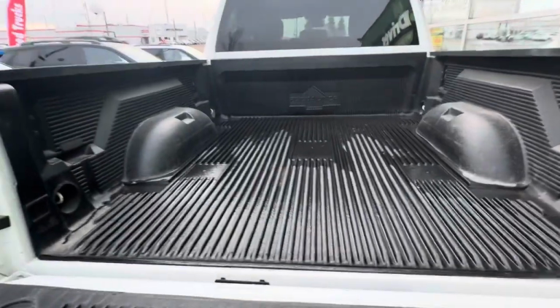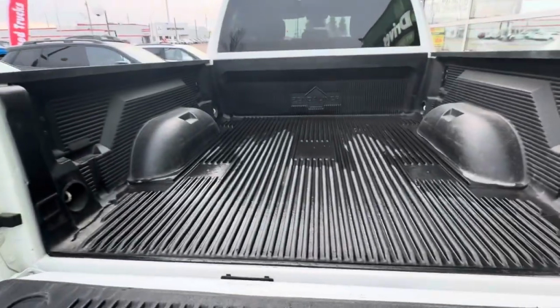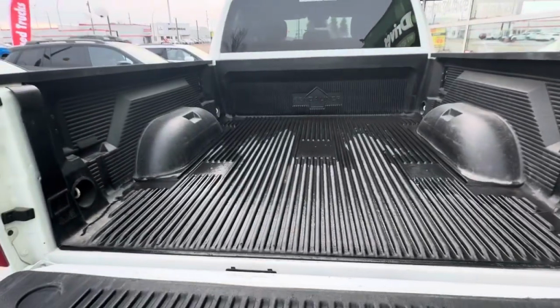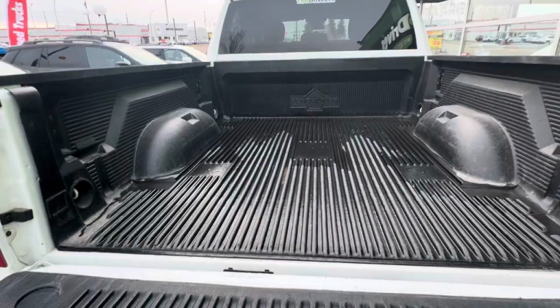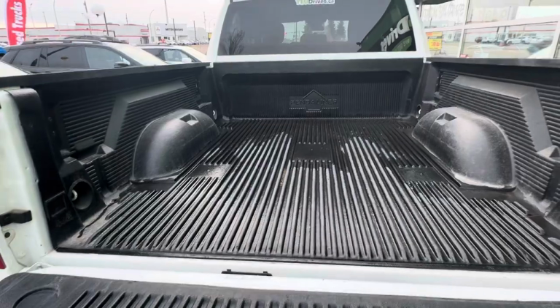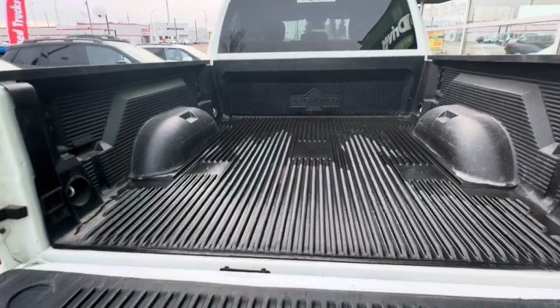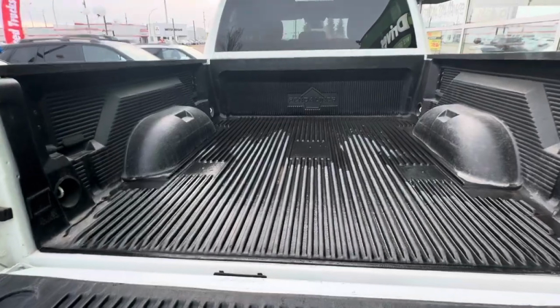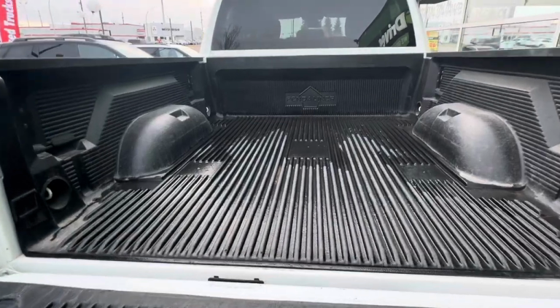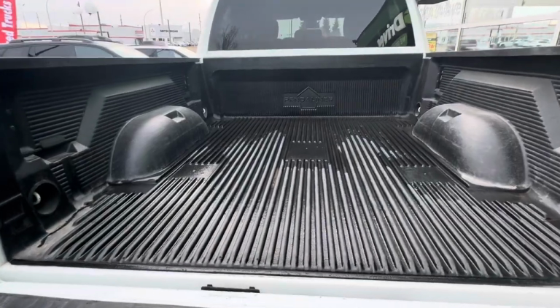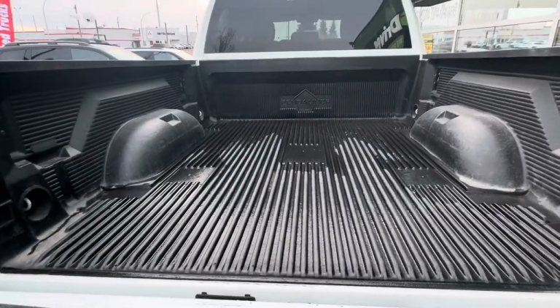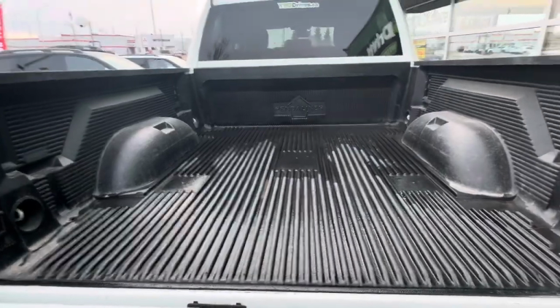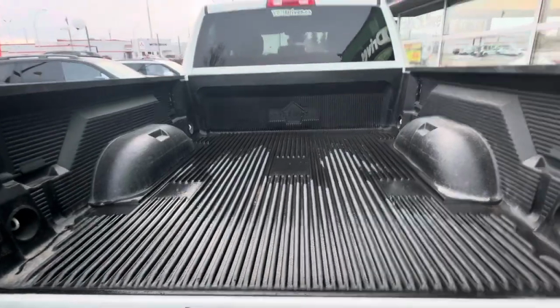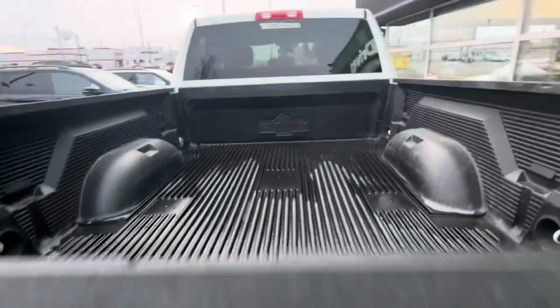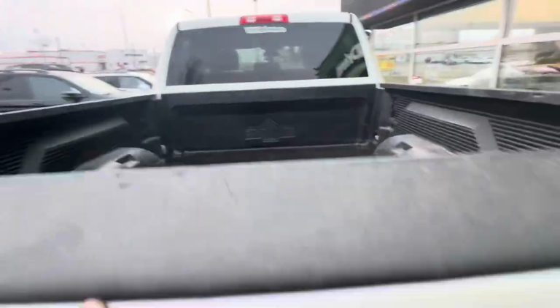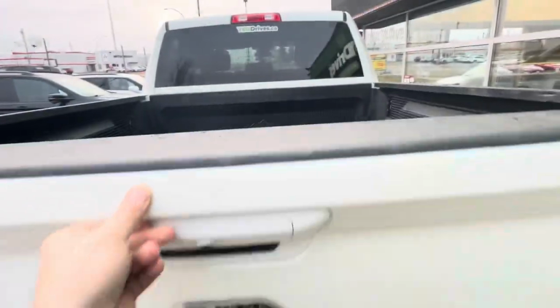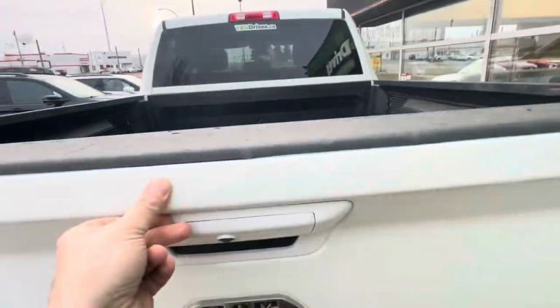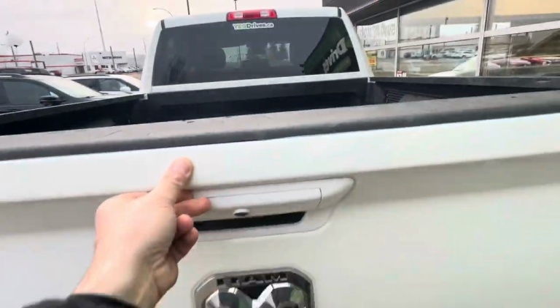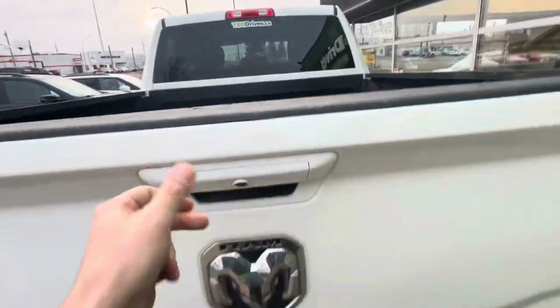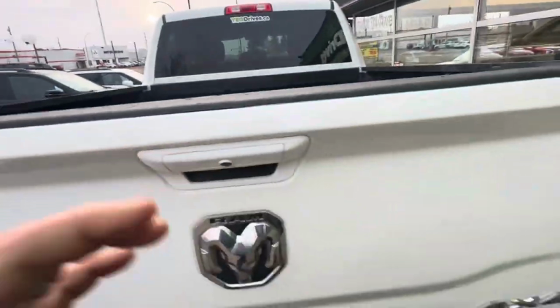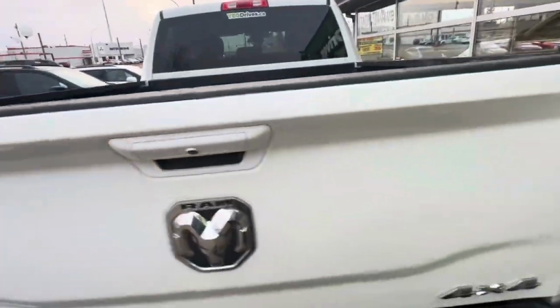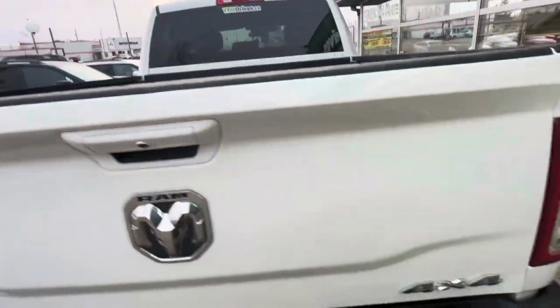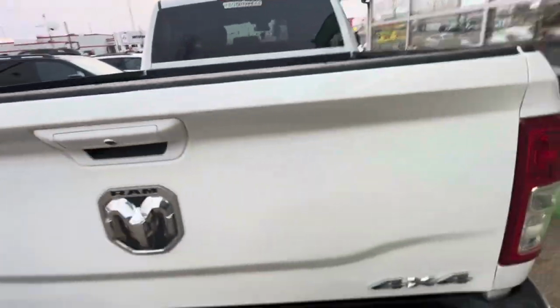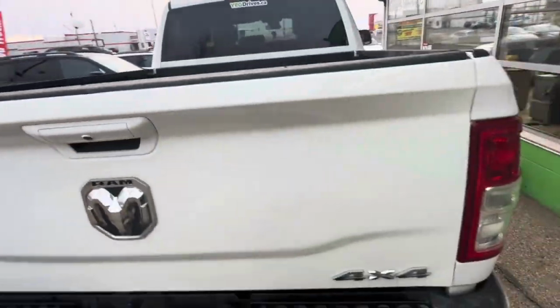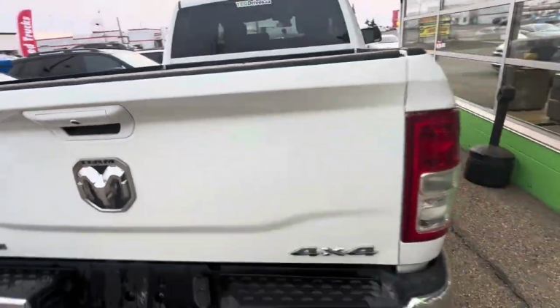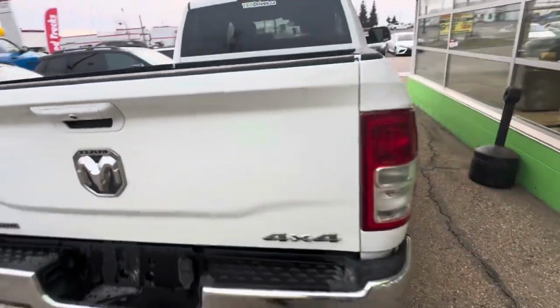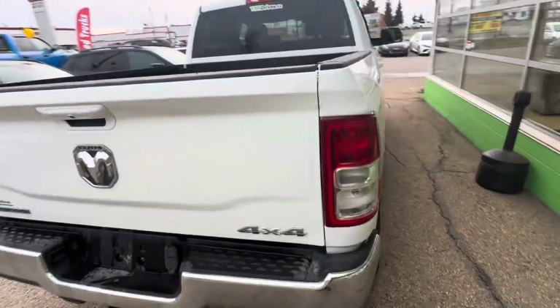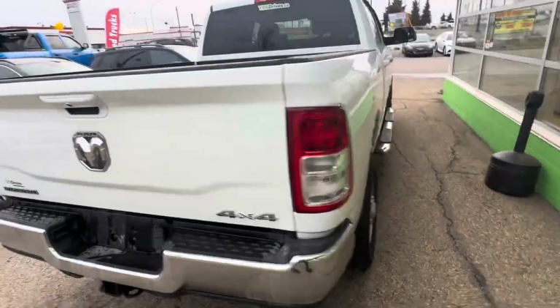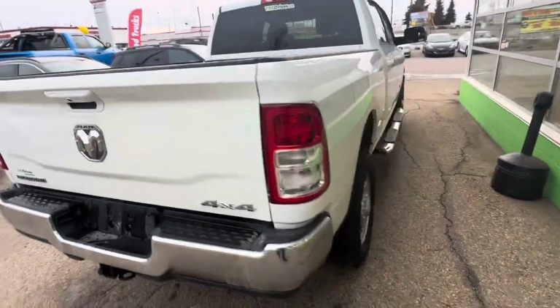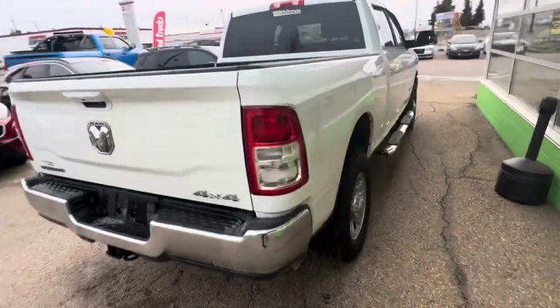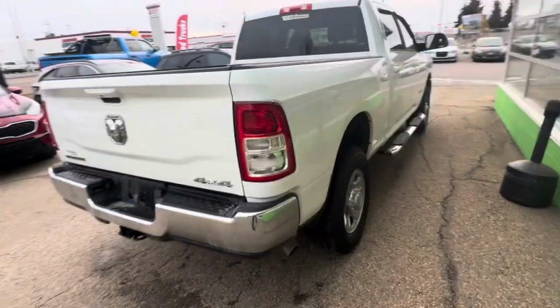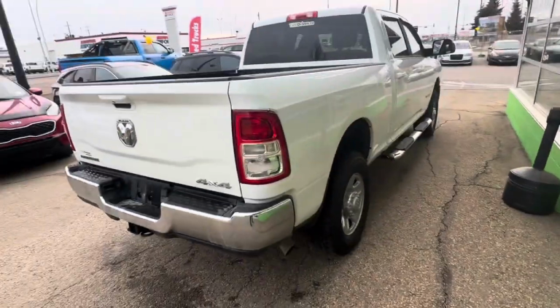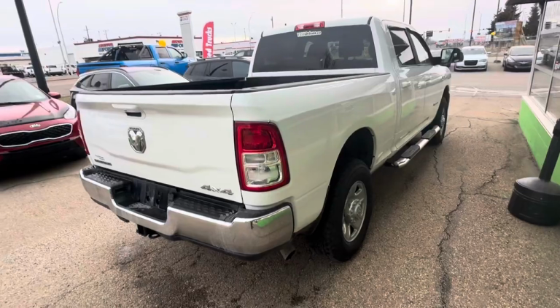There's a box liner in the back. Just kind of walking around the truck — it's in really nice condition.